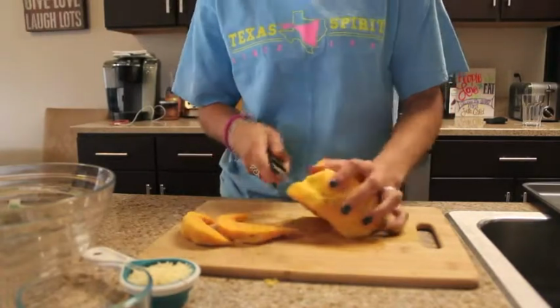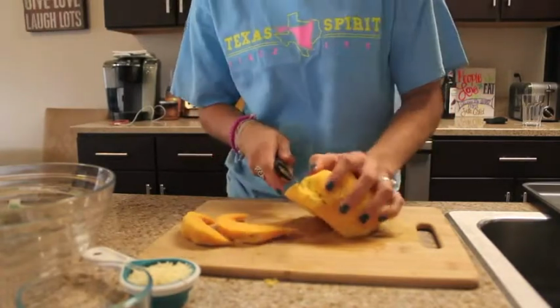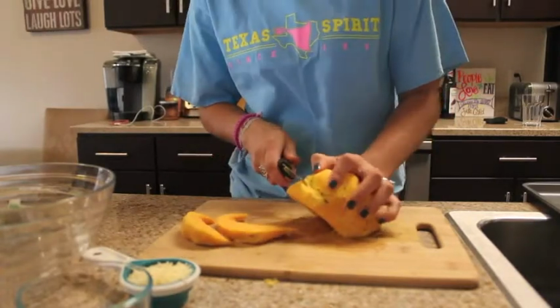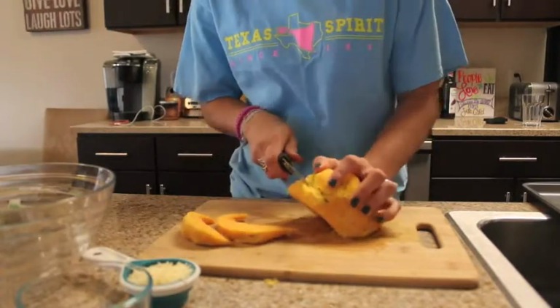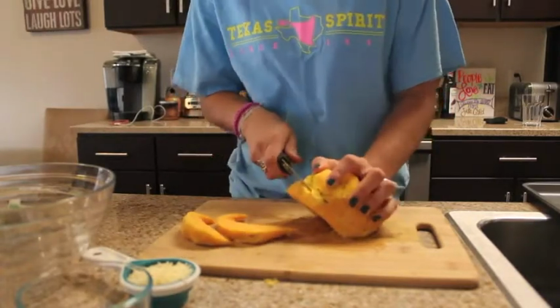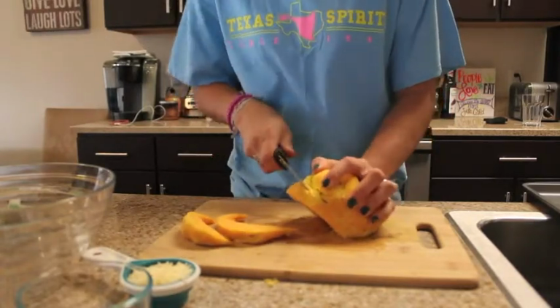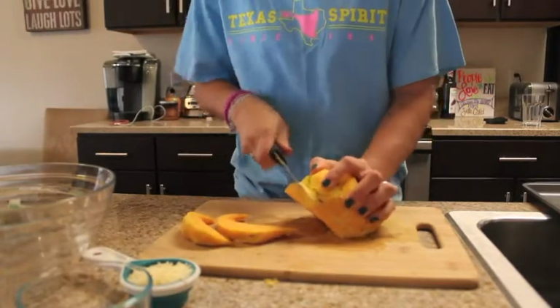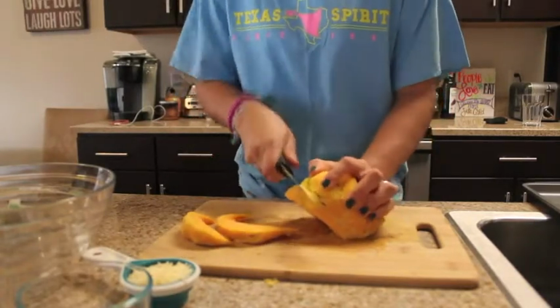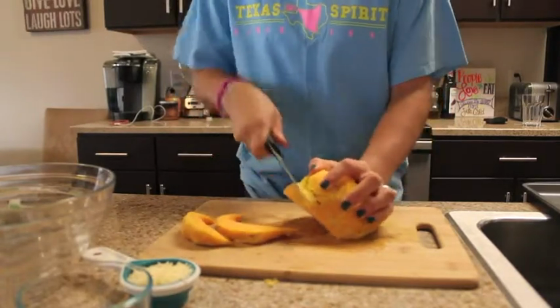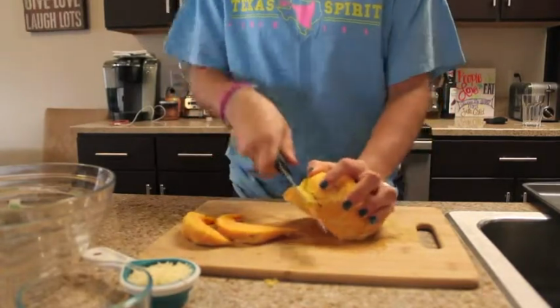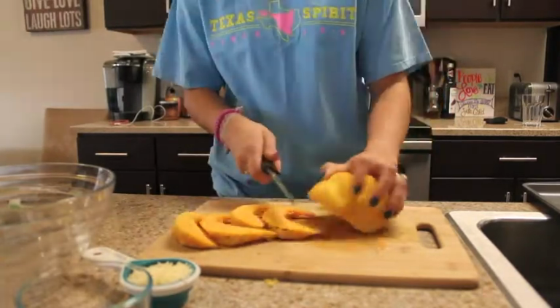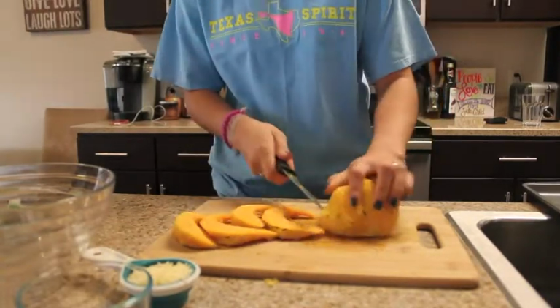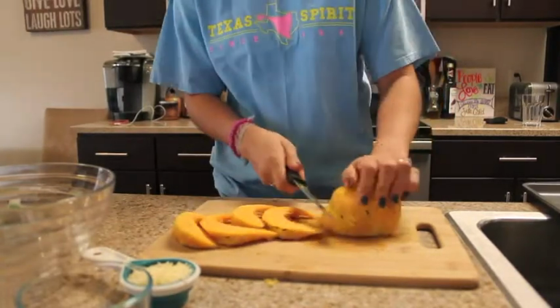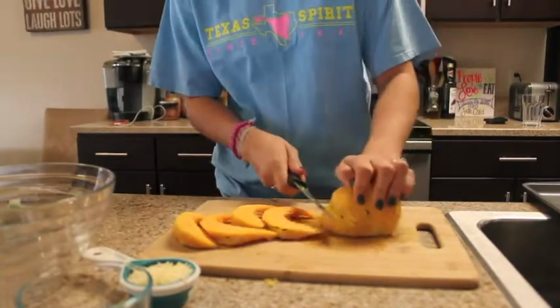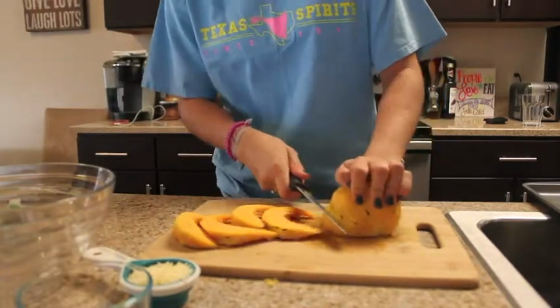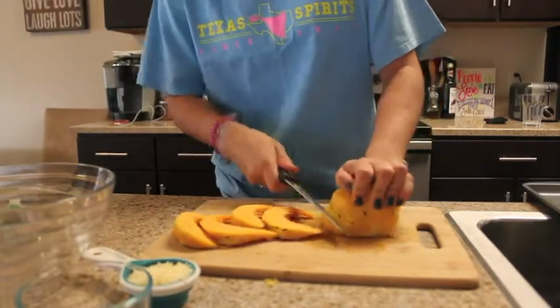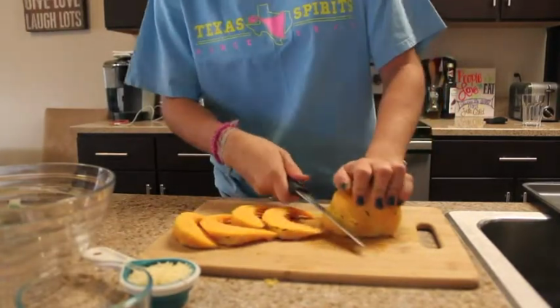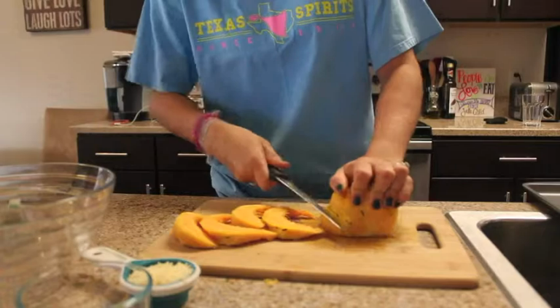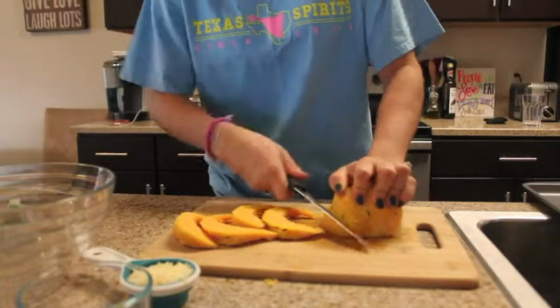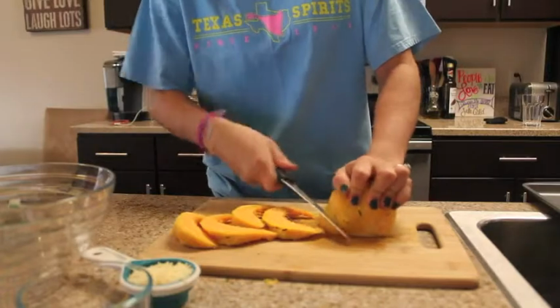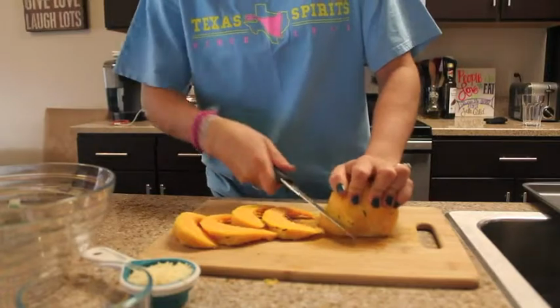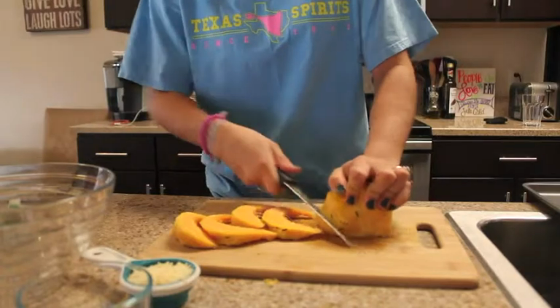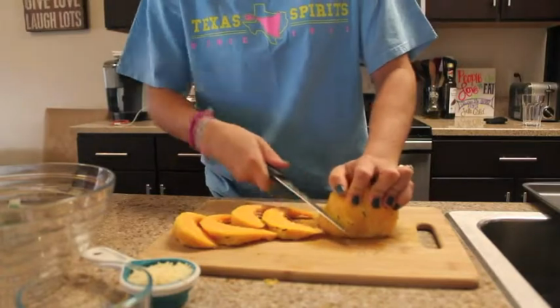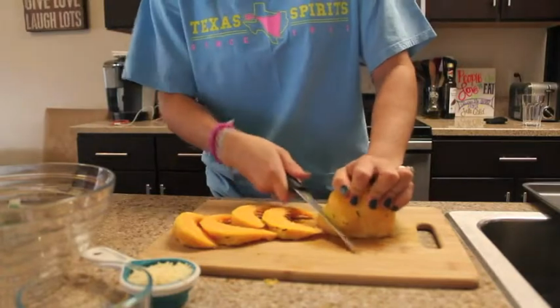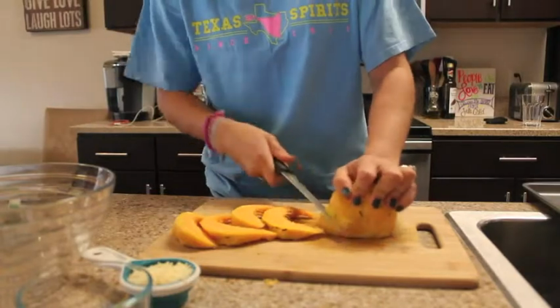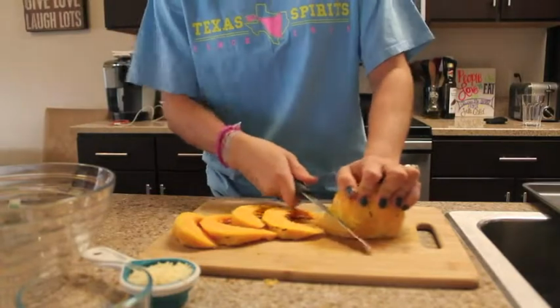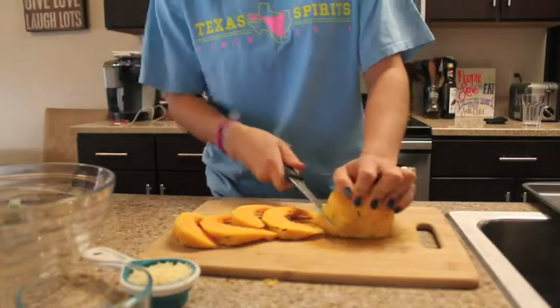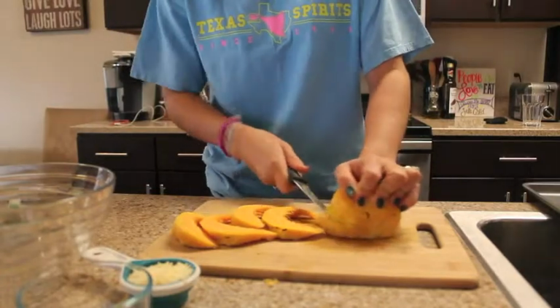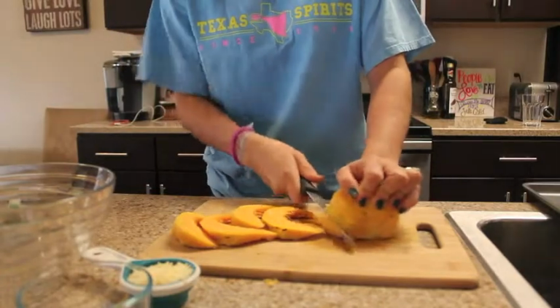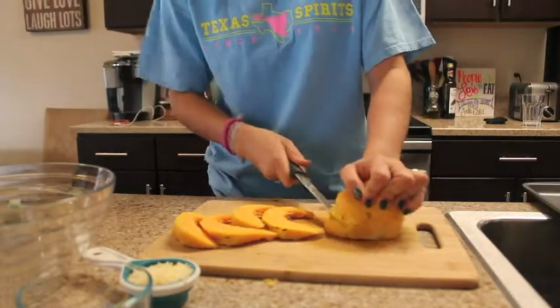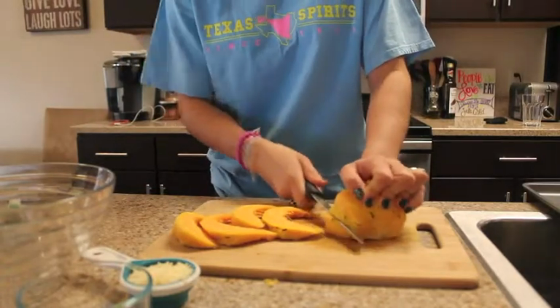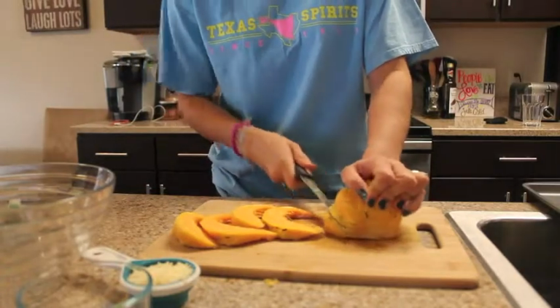We'll continue cutting them, and even if you want to leave the skin on, that's perfectly fine.